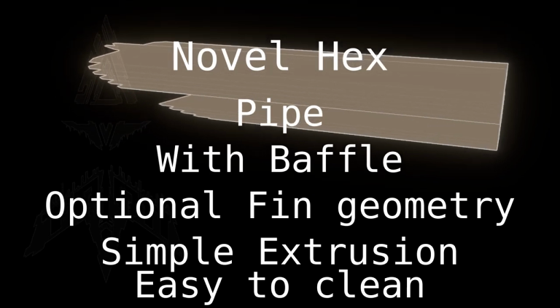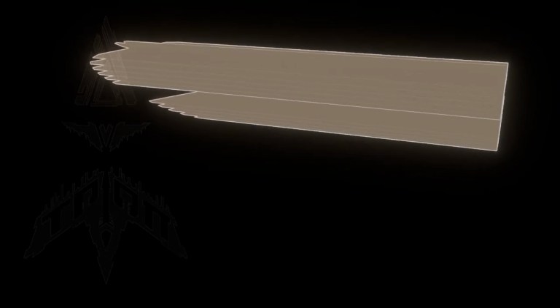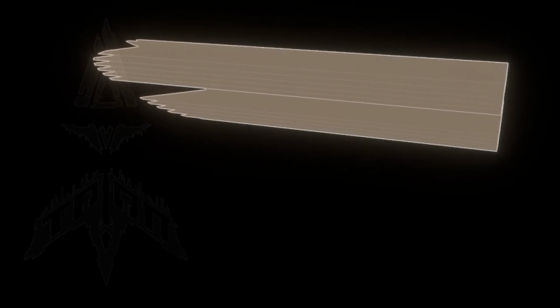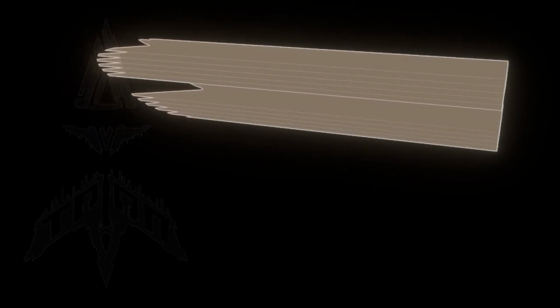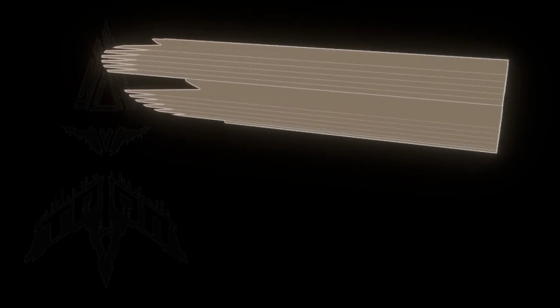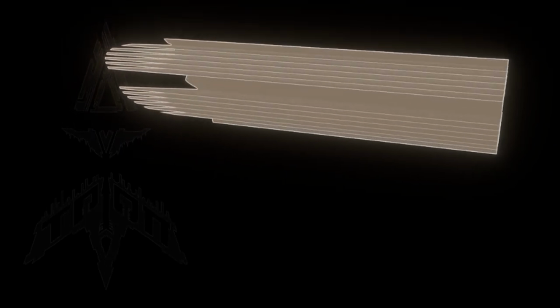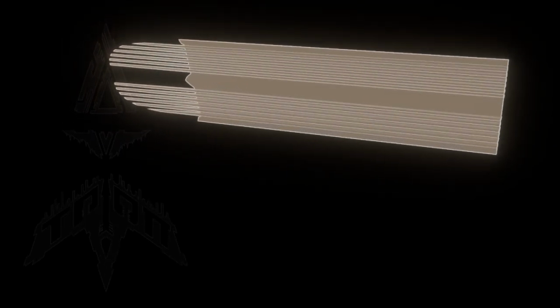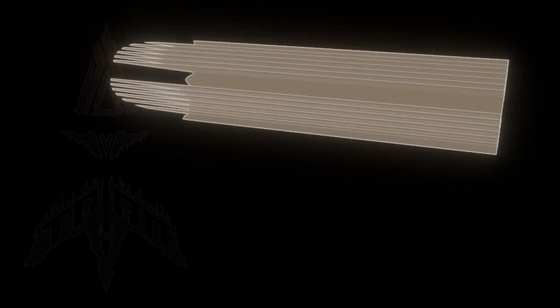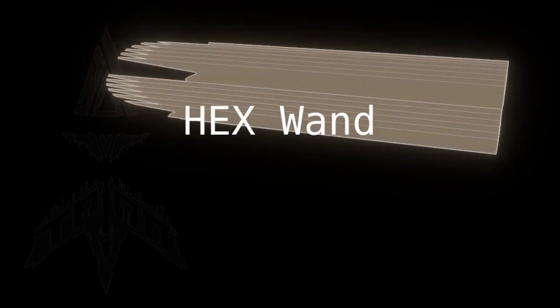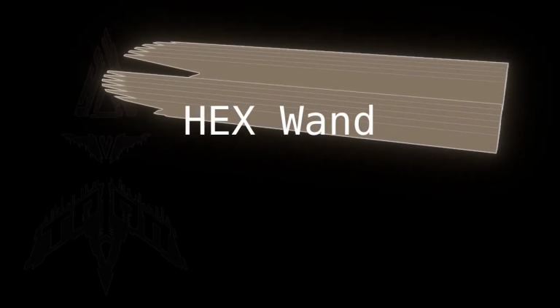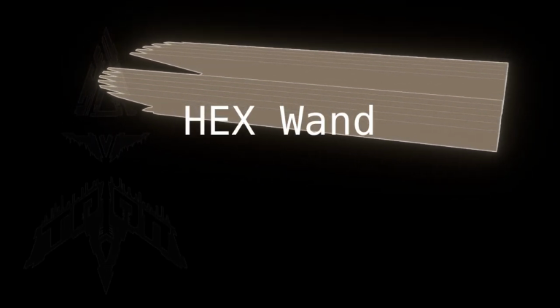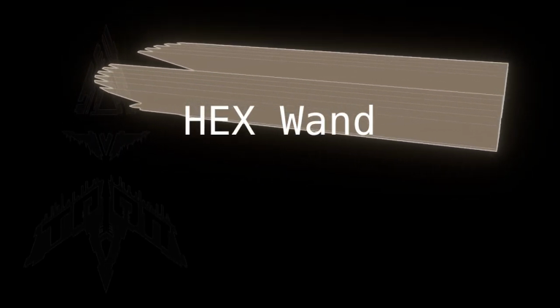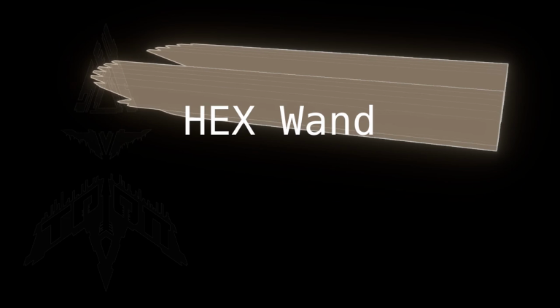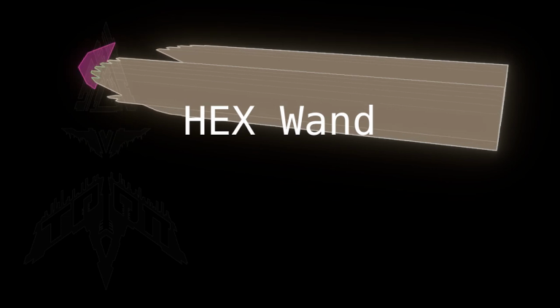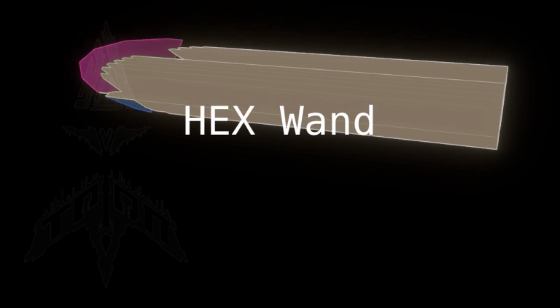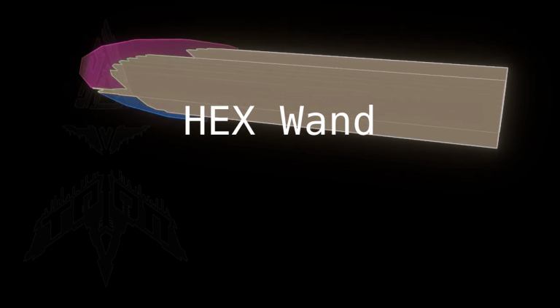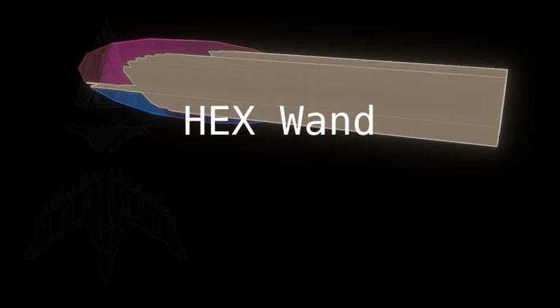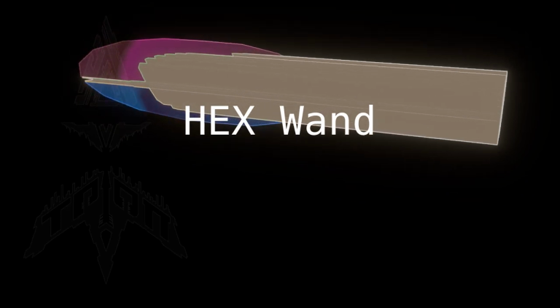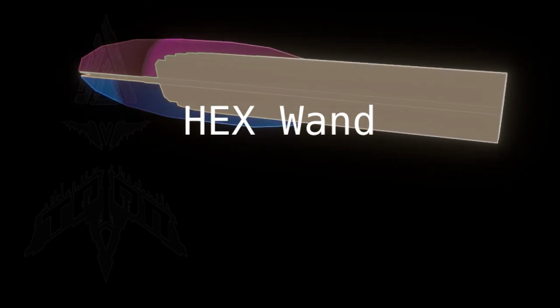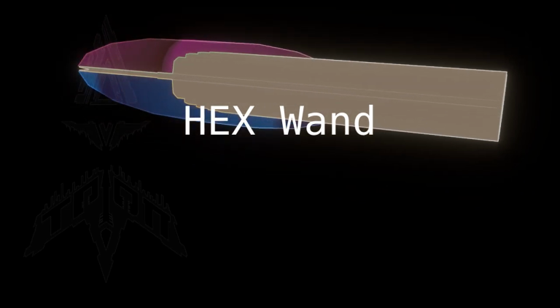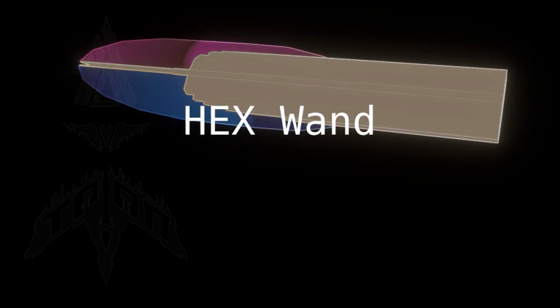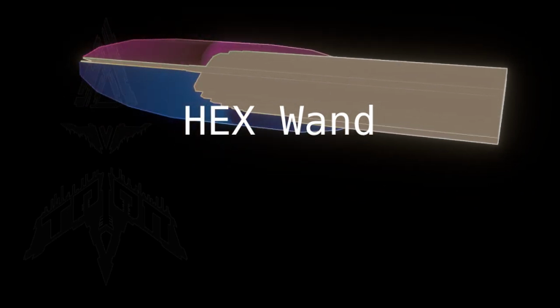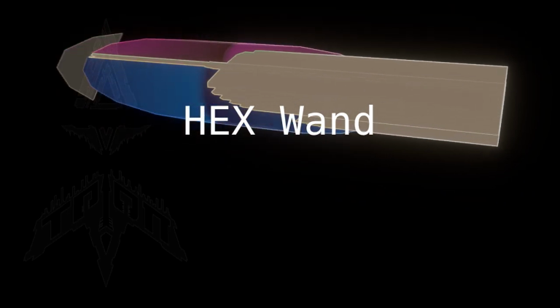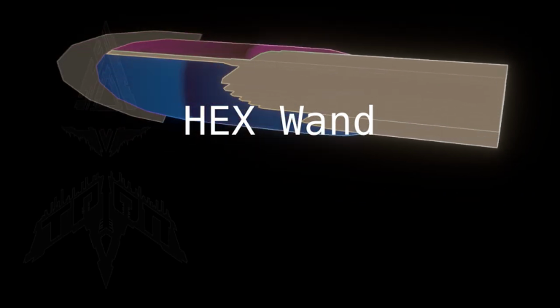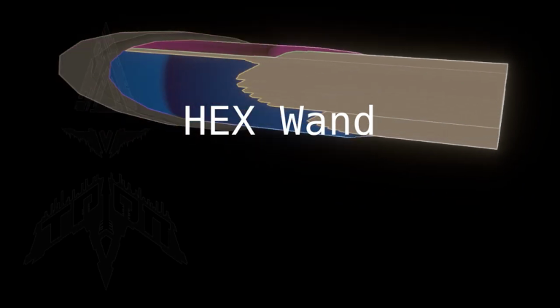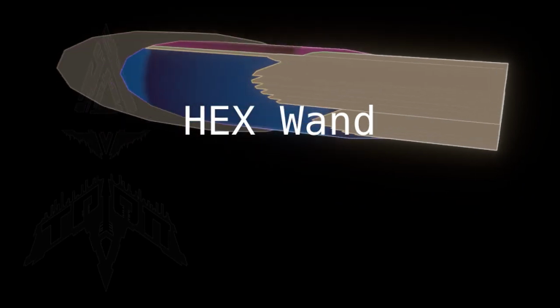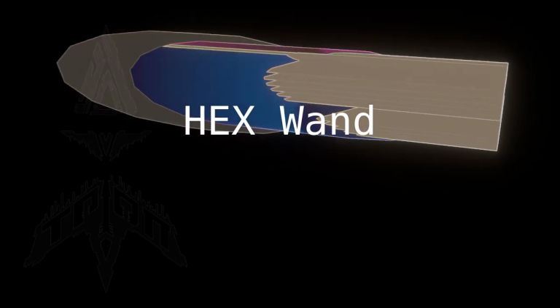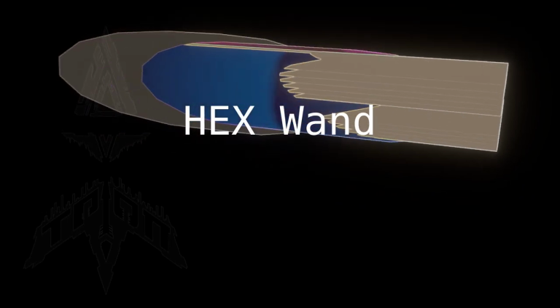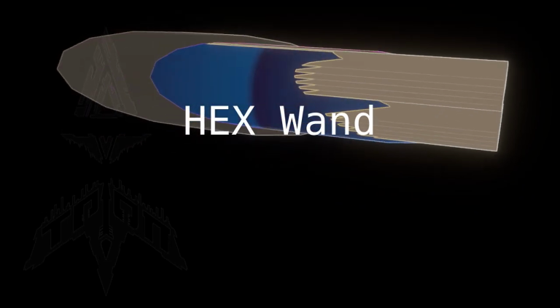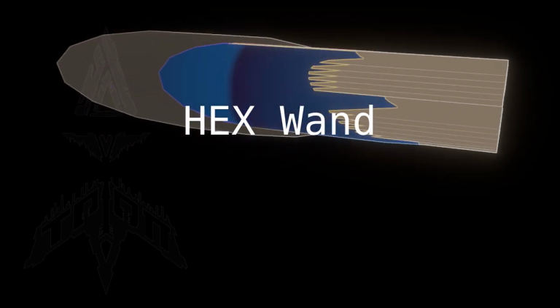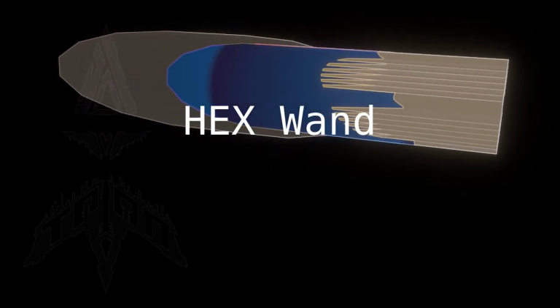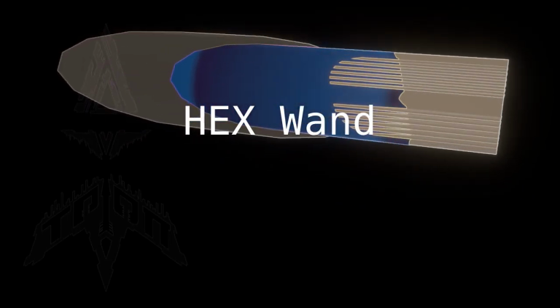So there you have it: the Tri-Up Hex Van, for when tube in tube just isn't good enough.